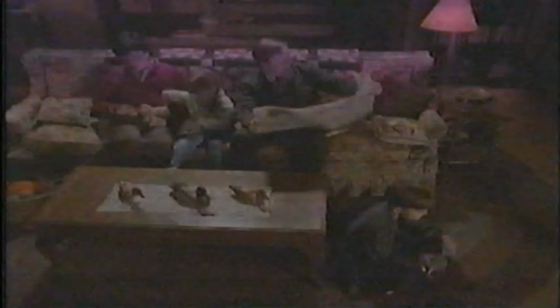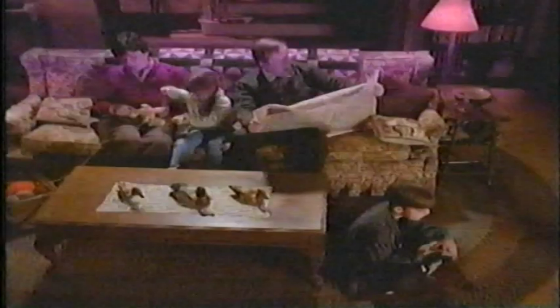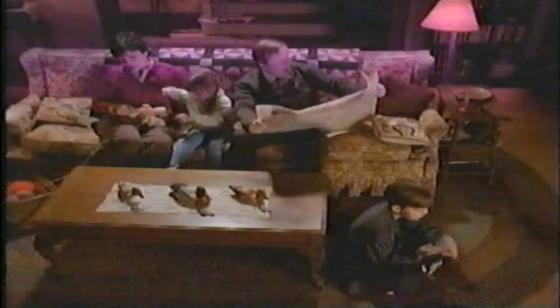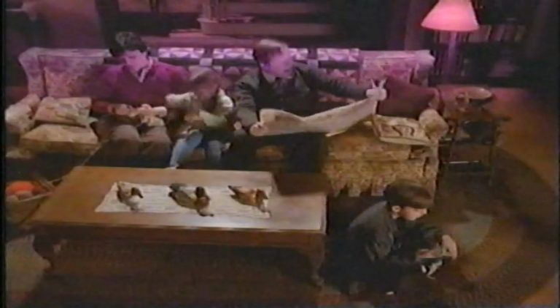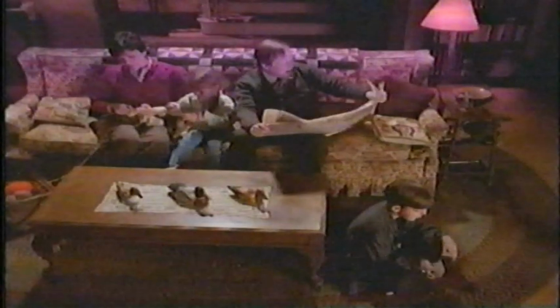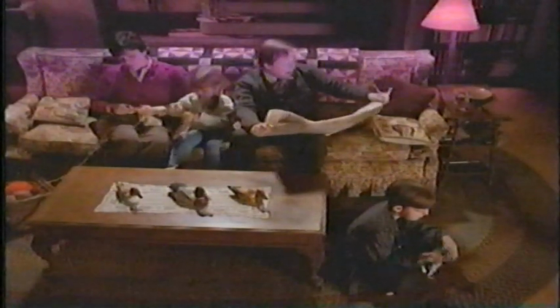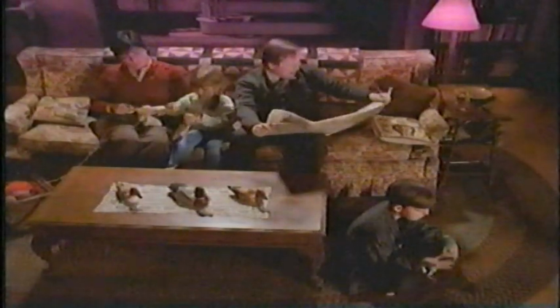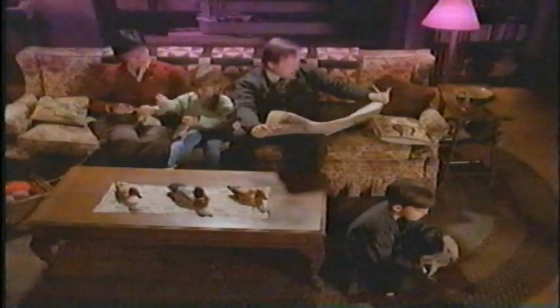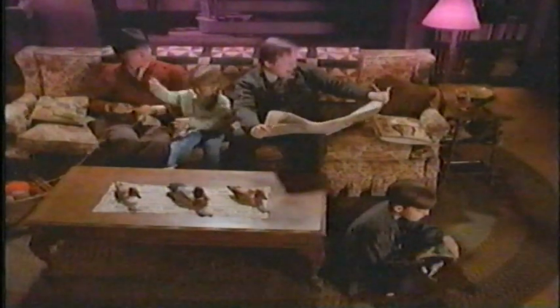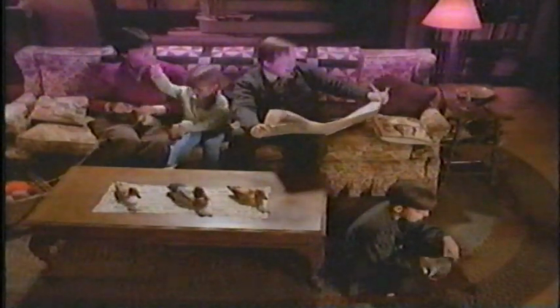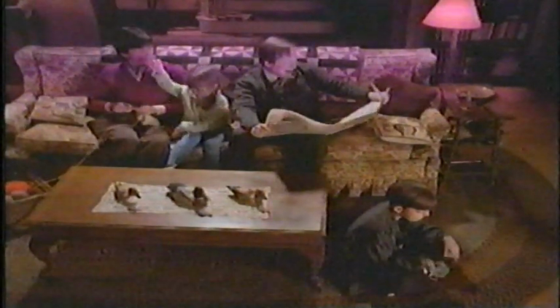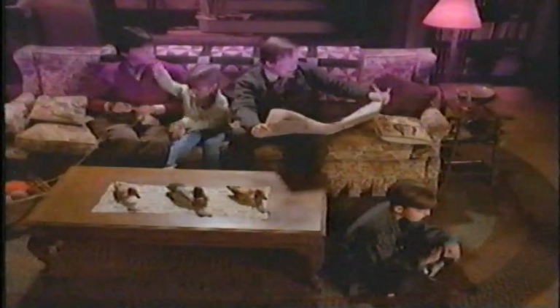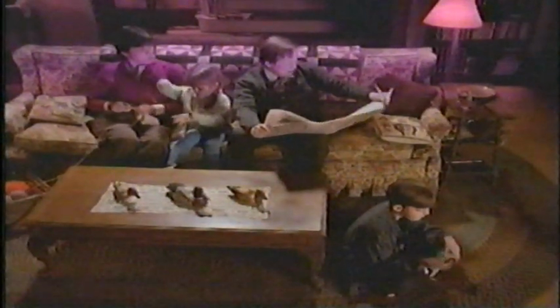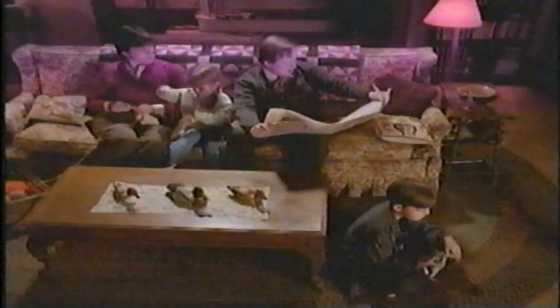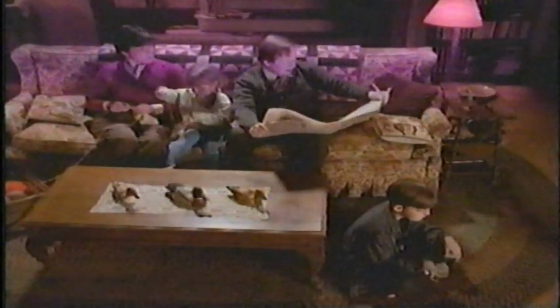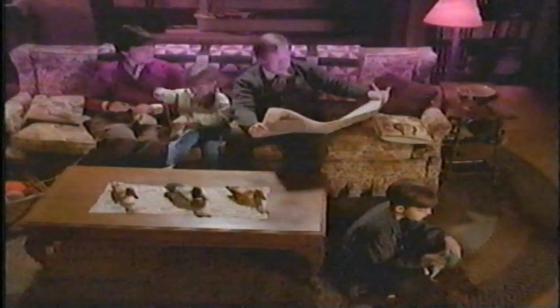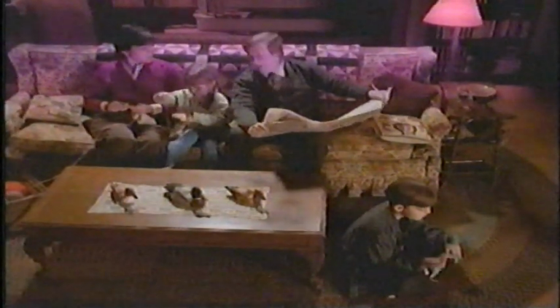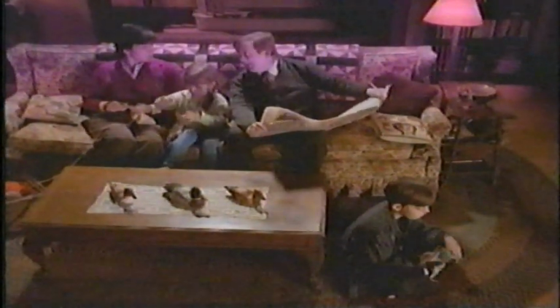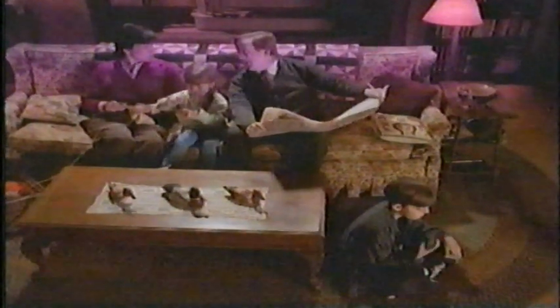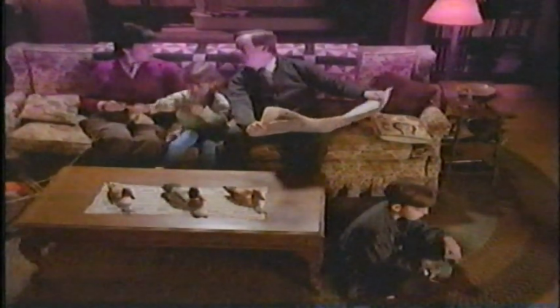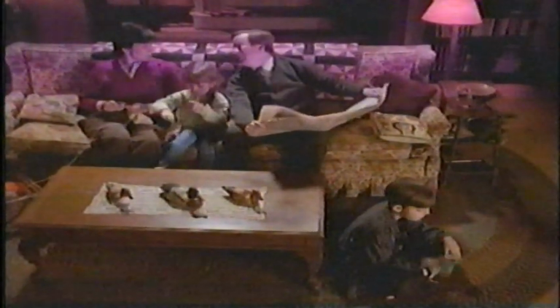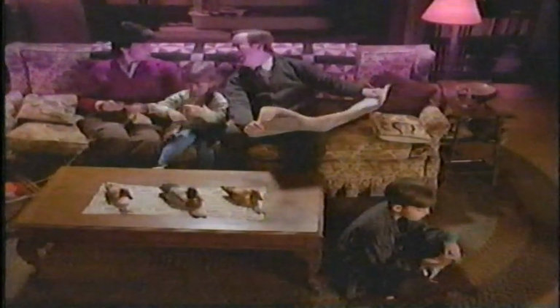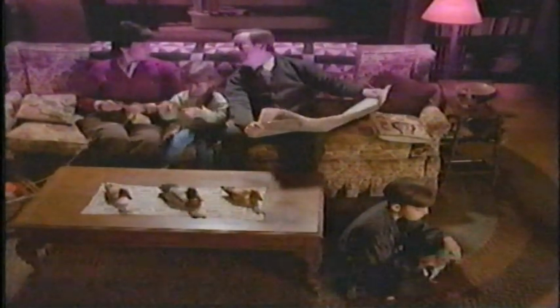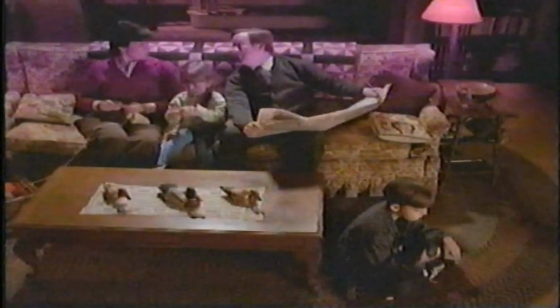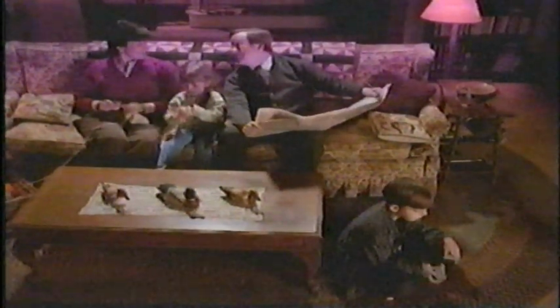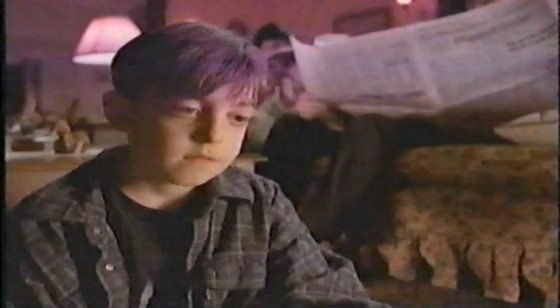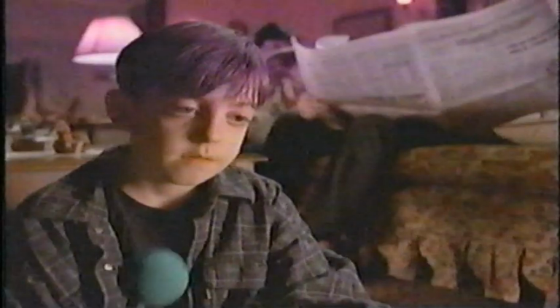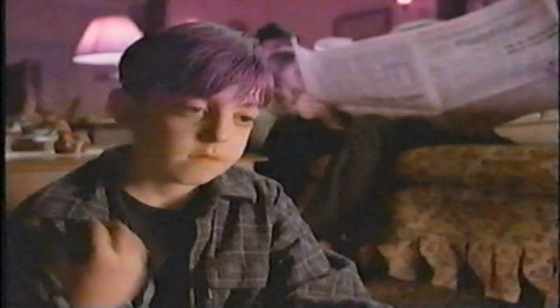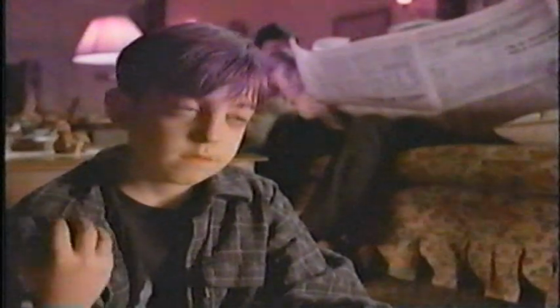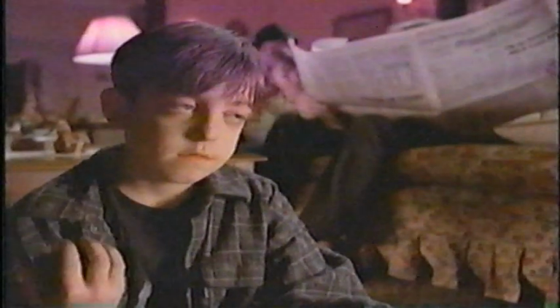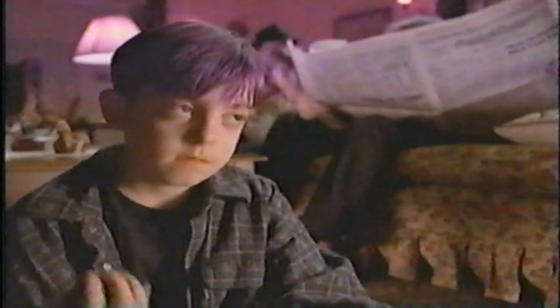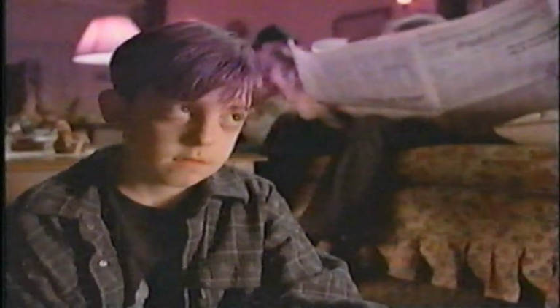Hey, you wanna go see that dinosaur movie? I always wonder how they make those things look so darn real.